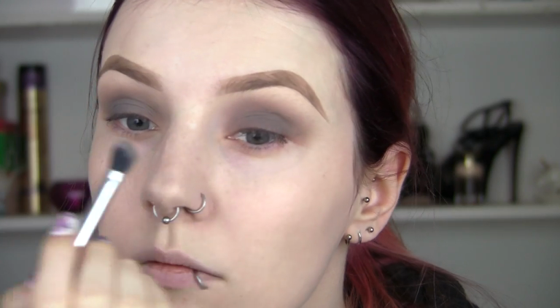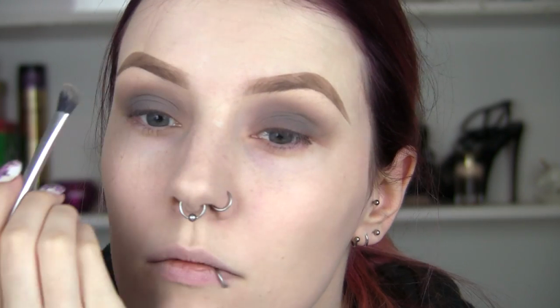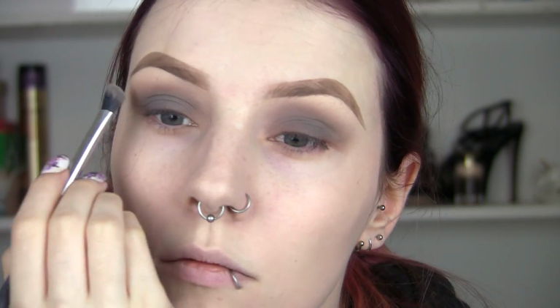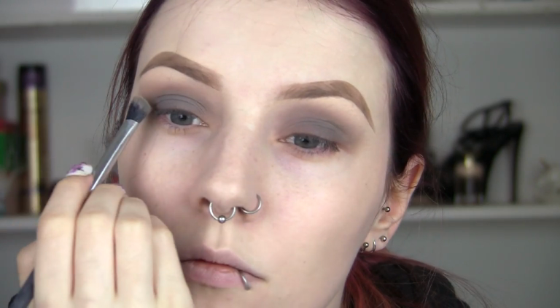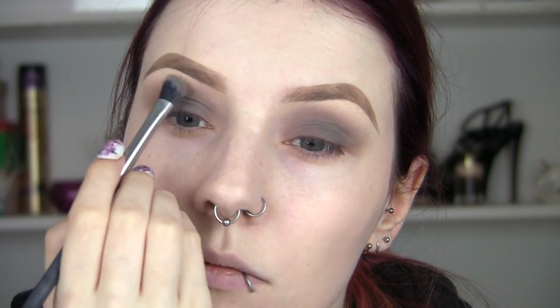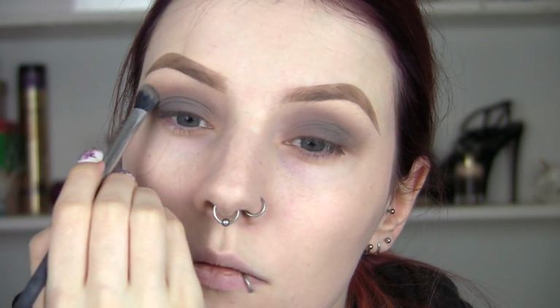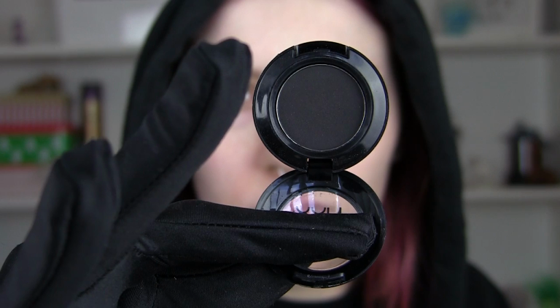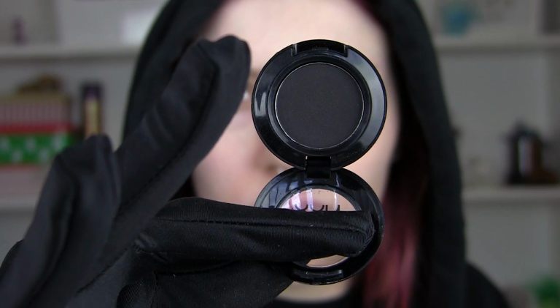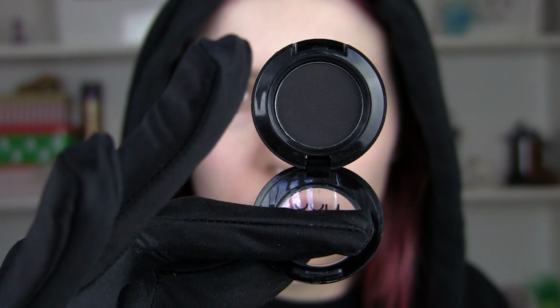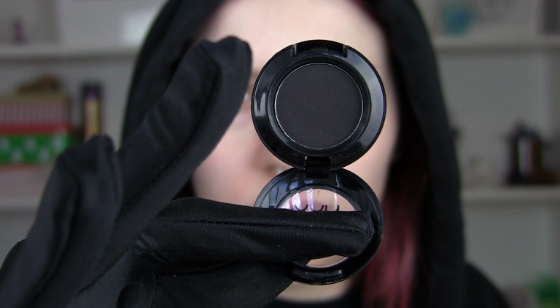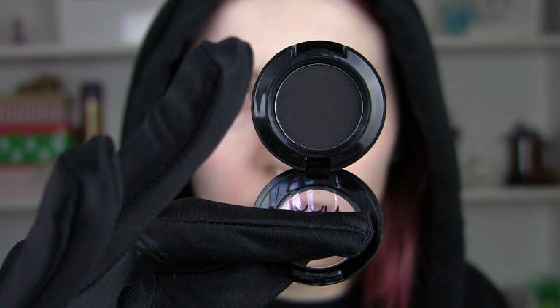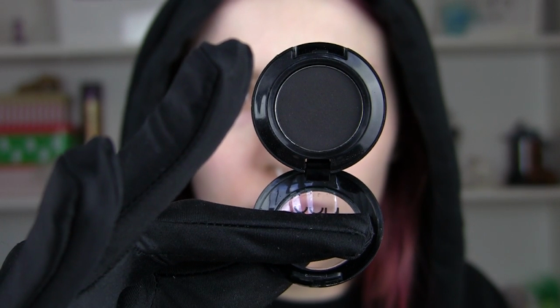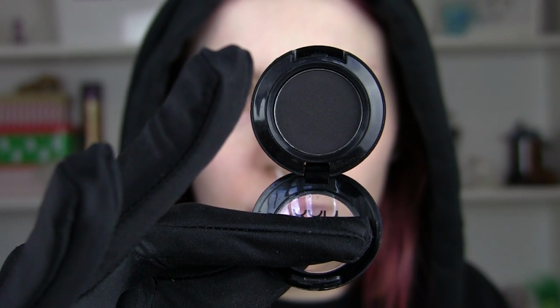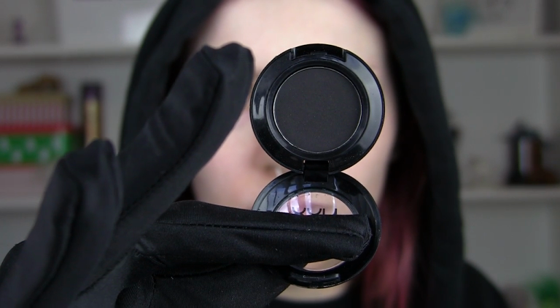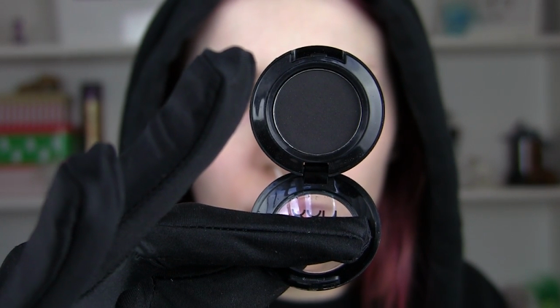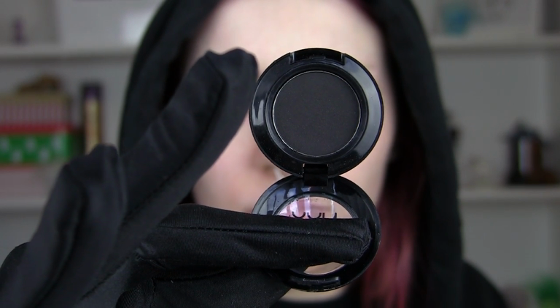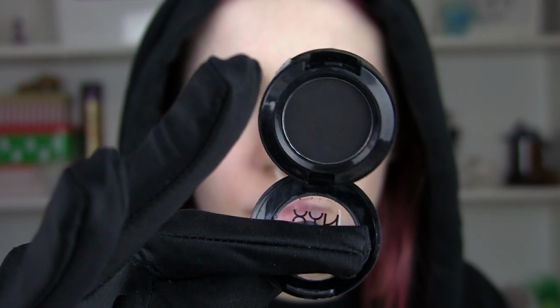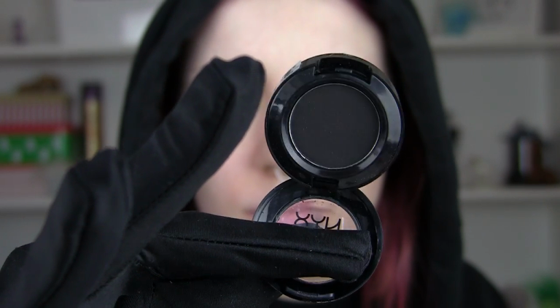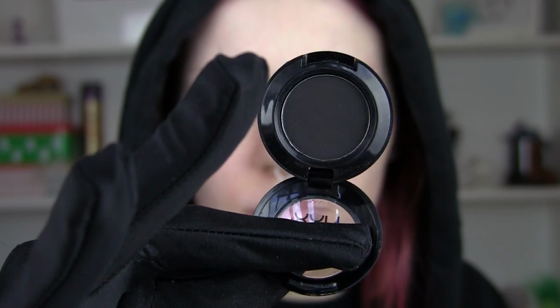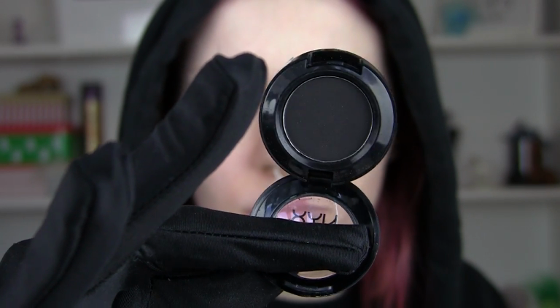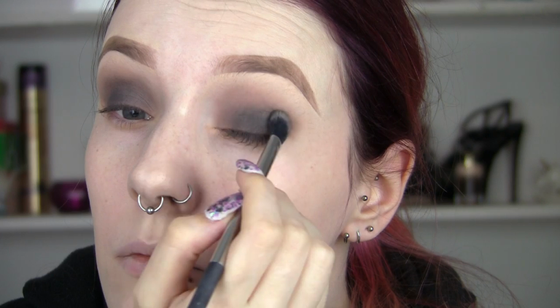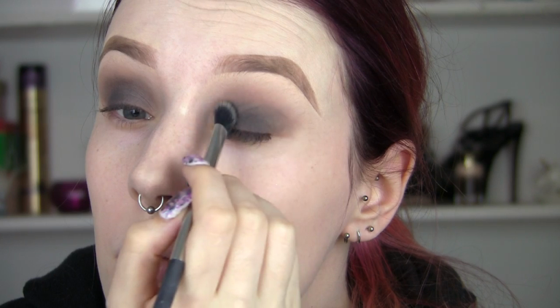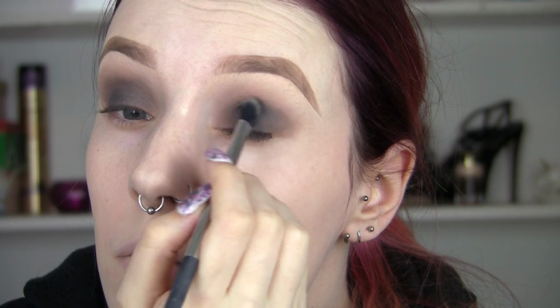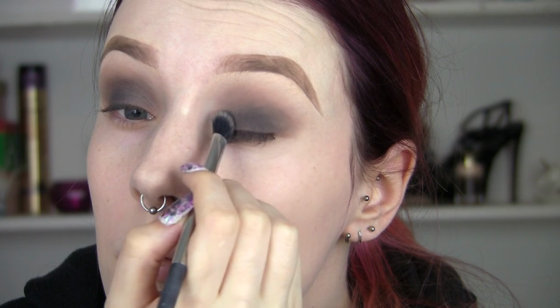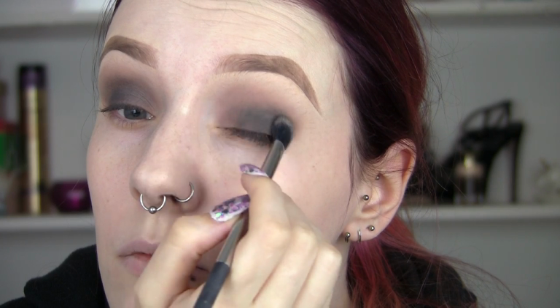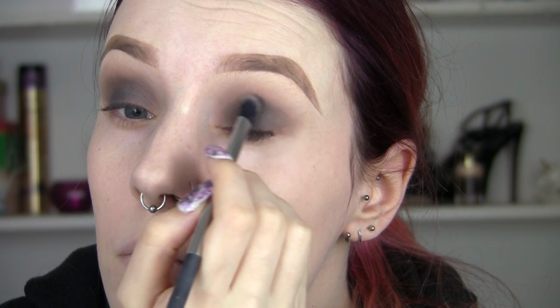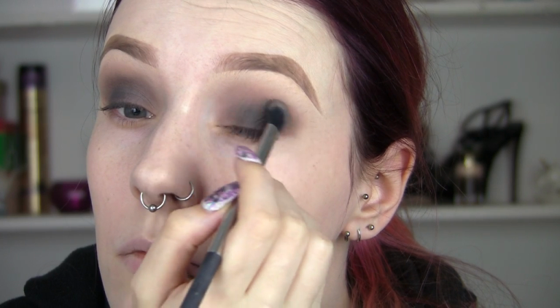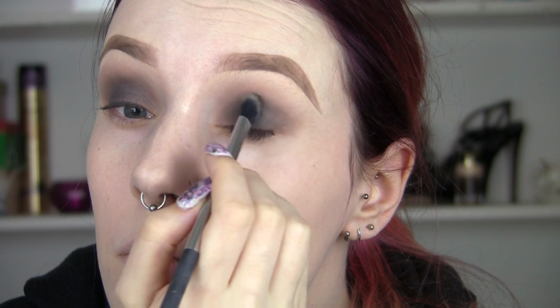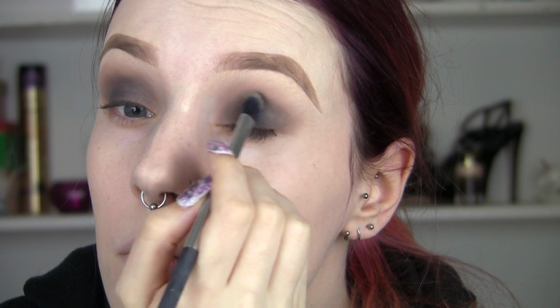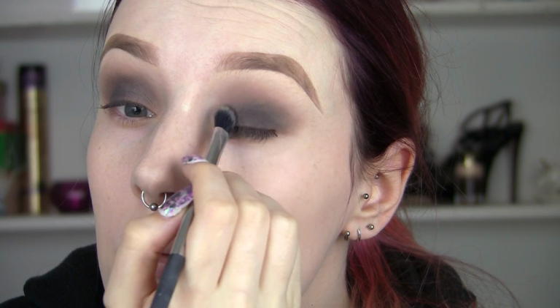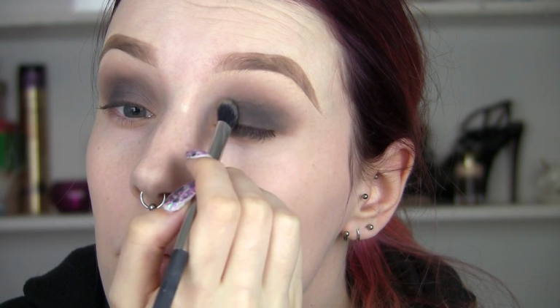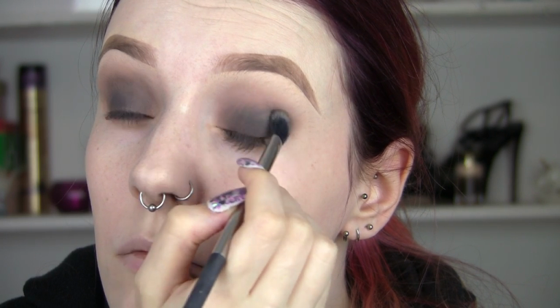And then I'm going to start to take a darker grey and do the exact same thing, just deepening up the eyes.